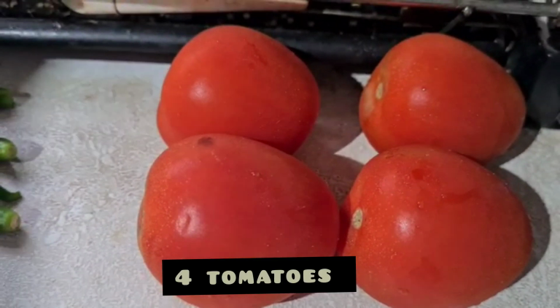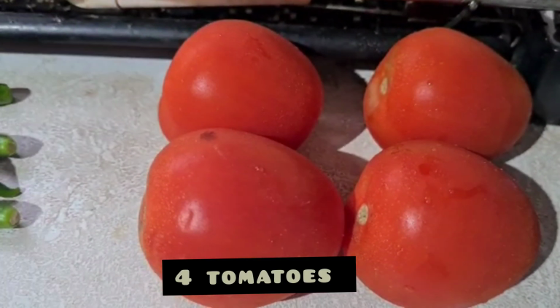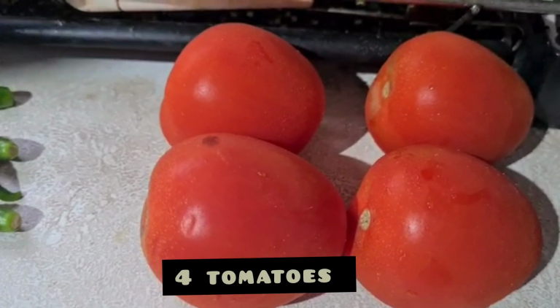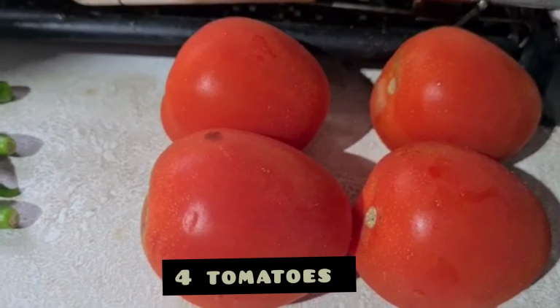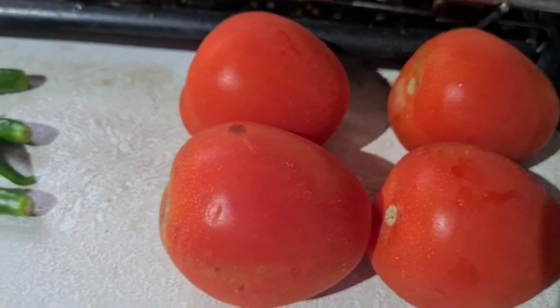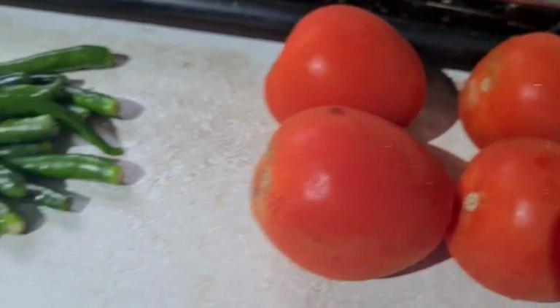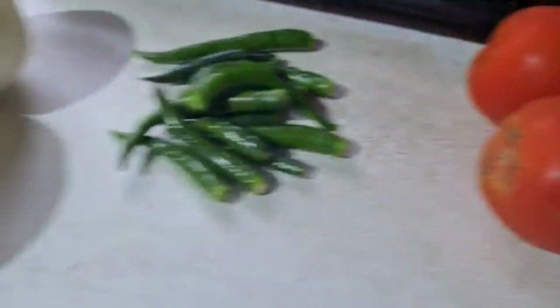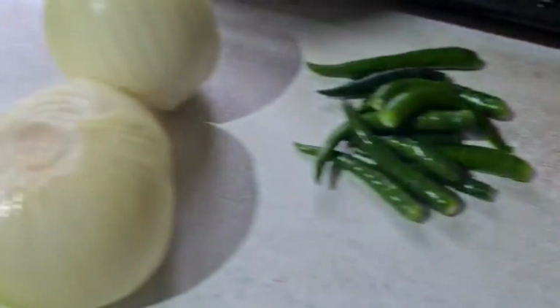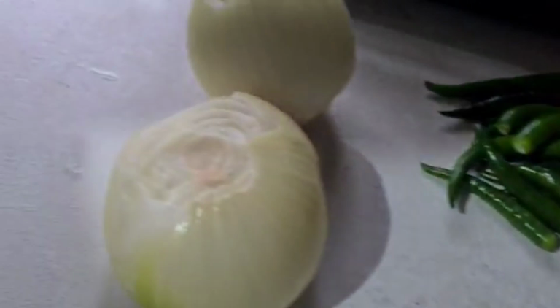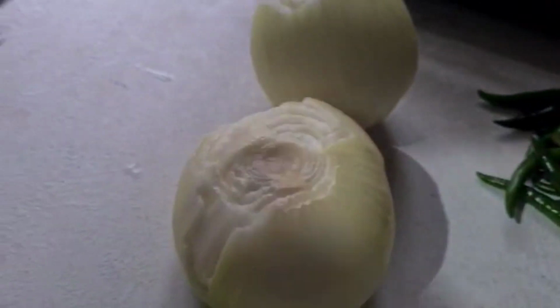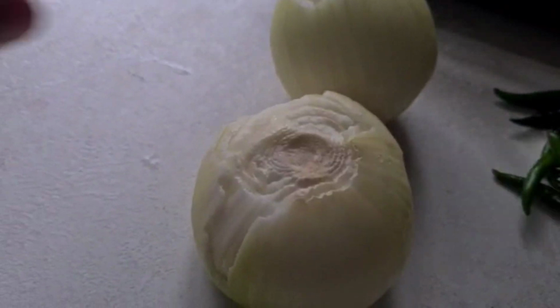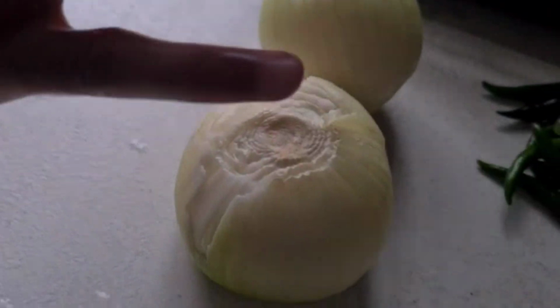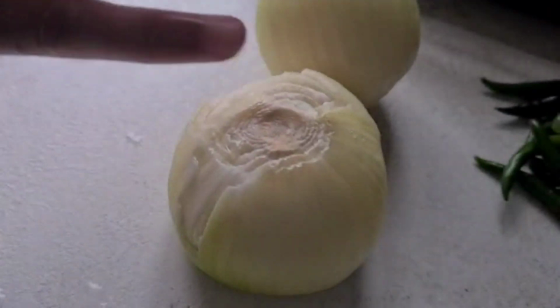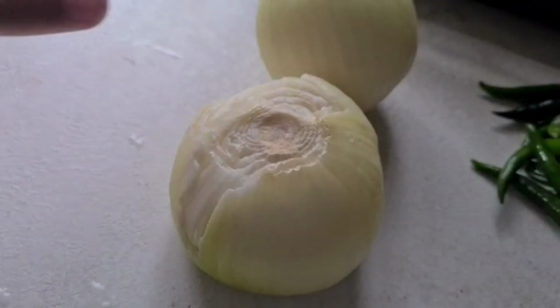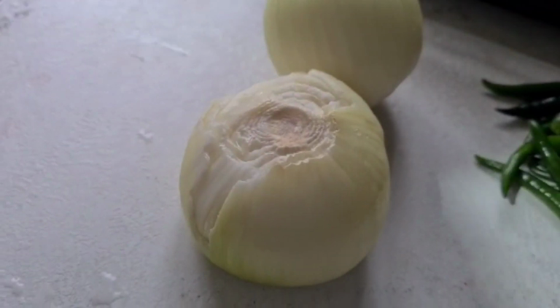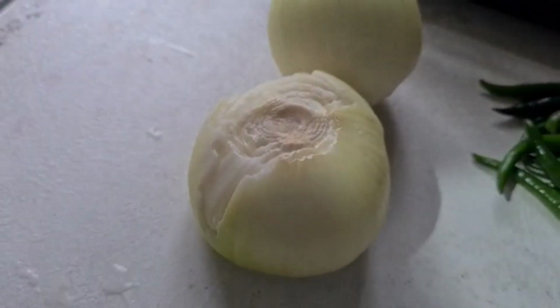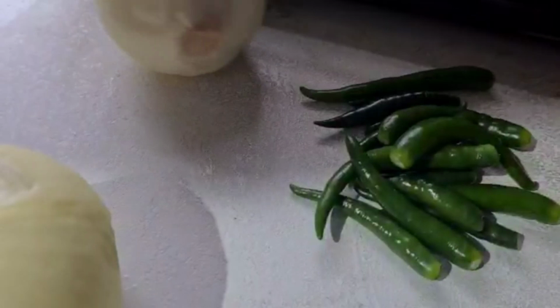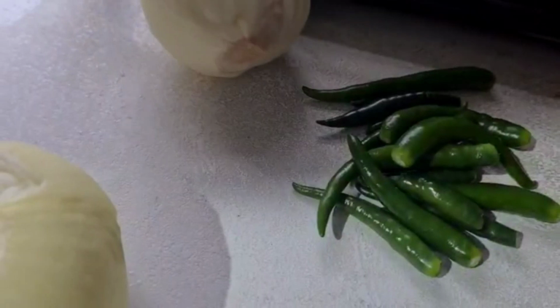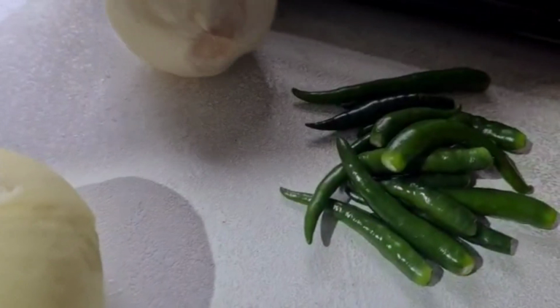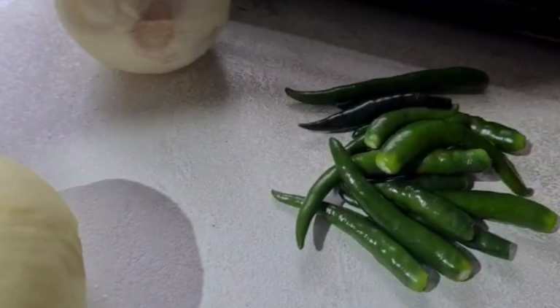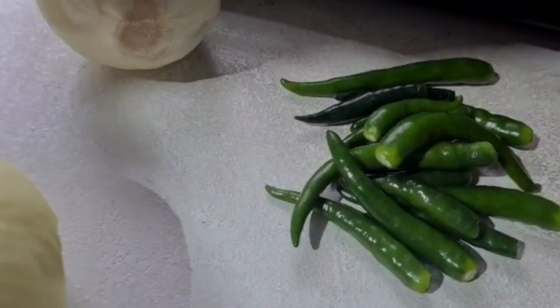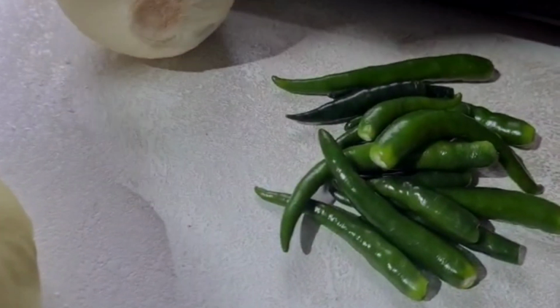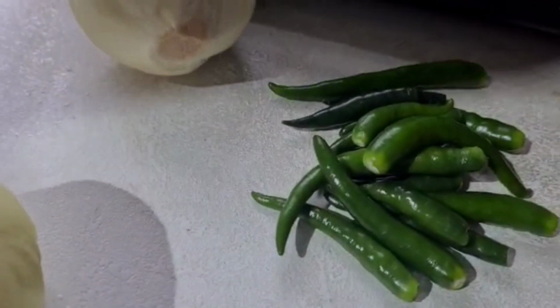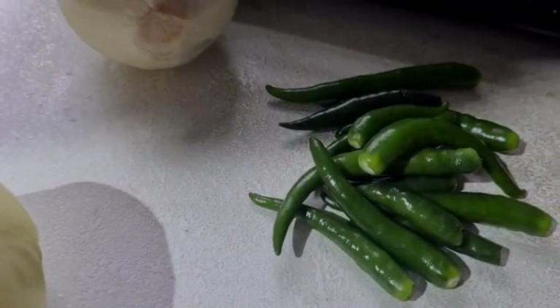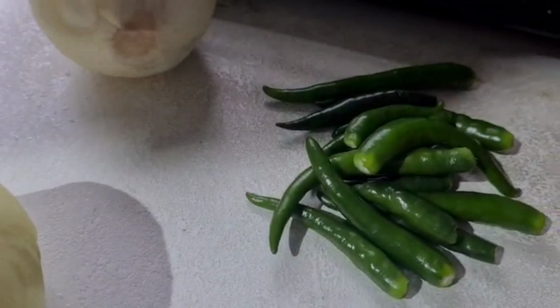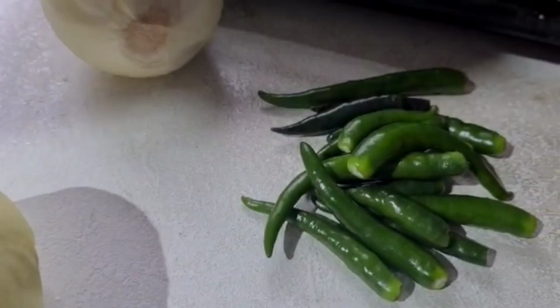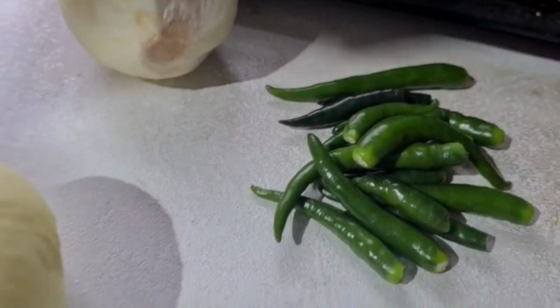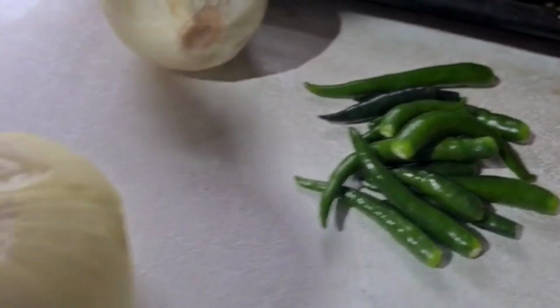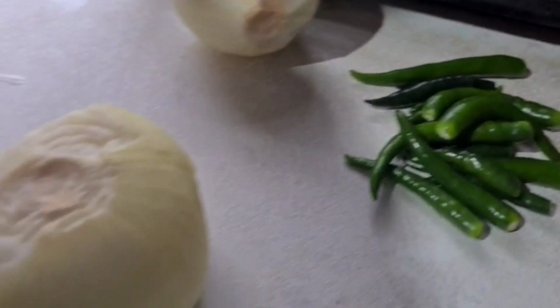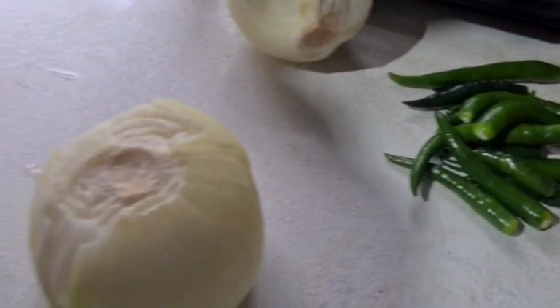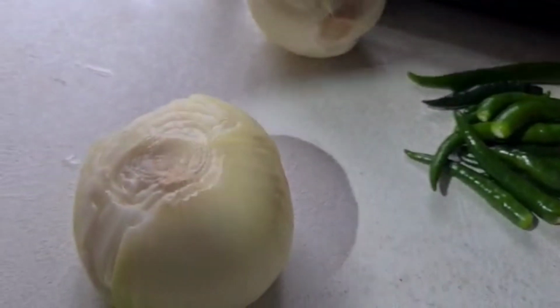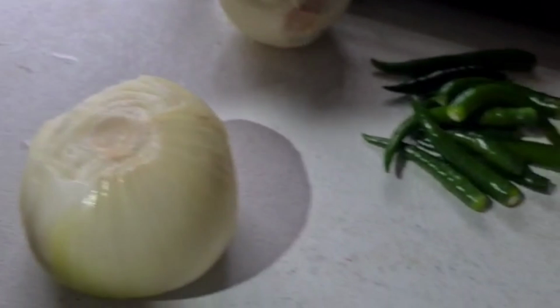So Sohail, how many tomatoes are we going to use? Four tomatoes. And how many onions? Two onions and eight chillies. And what are you going to do with these now?